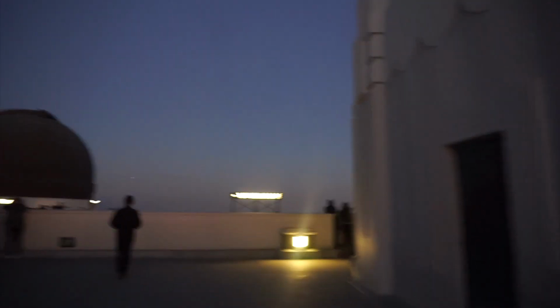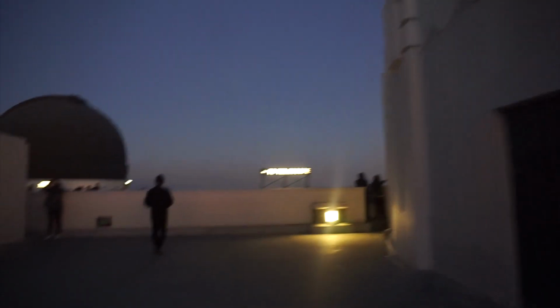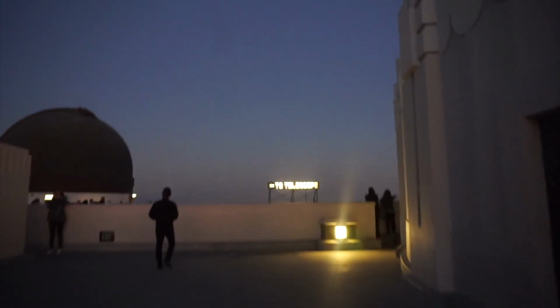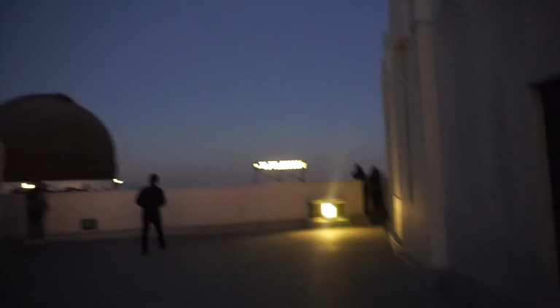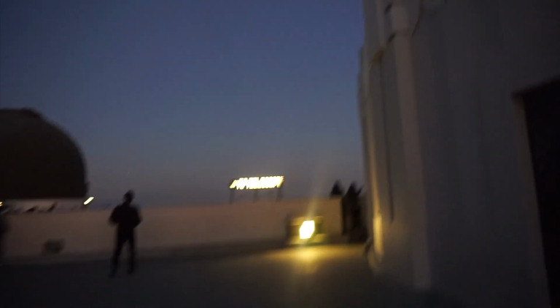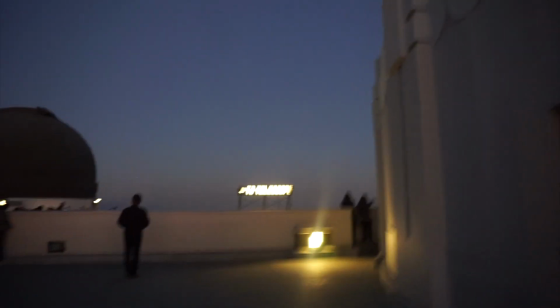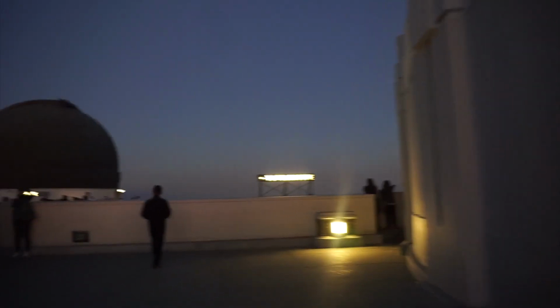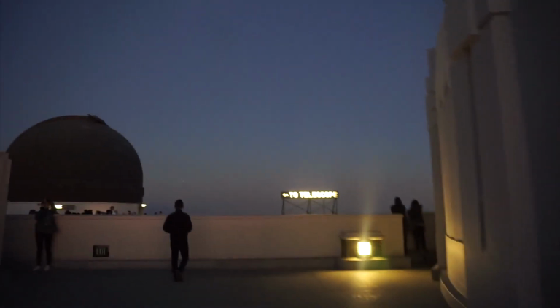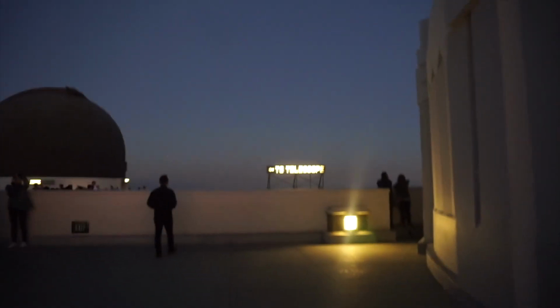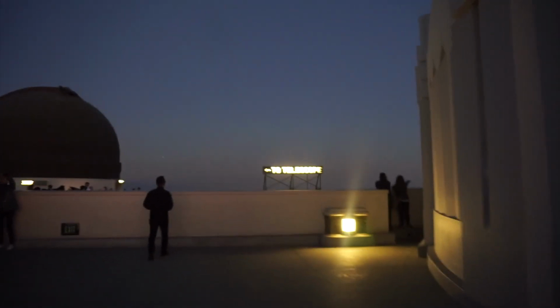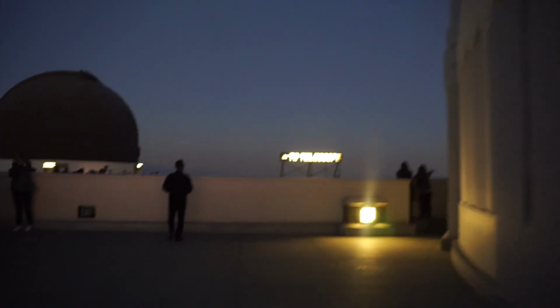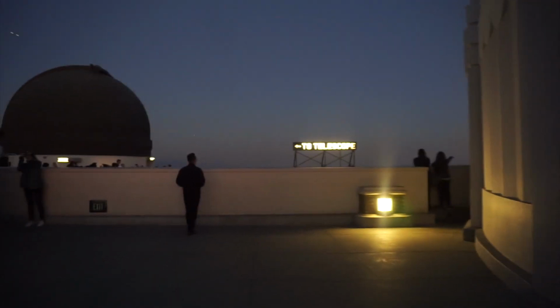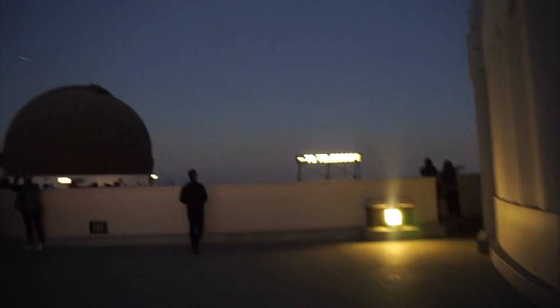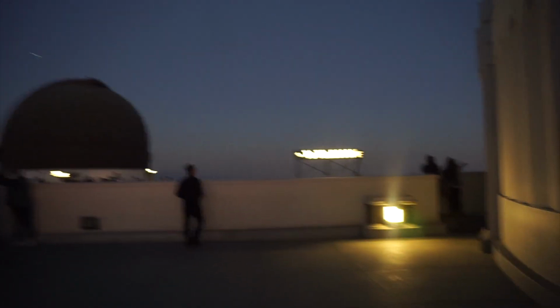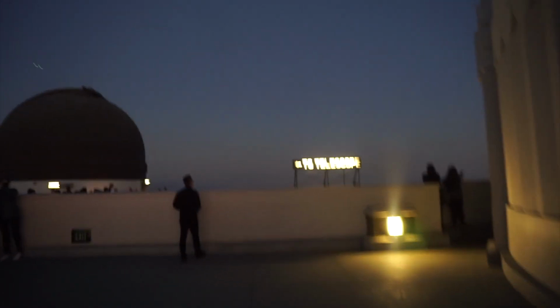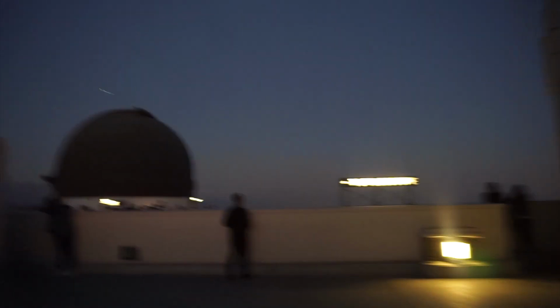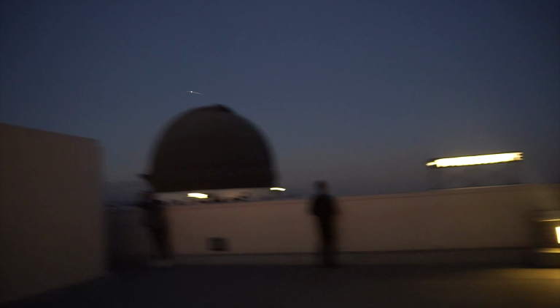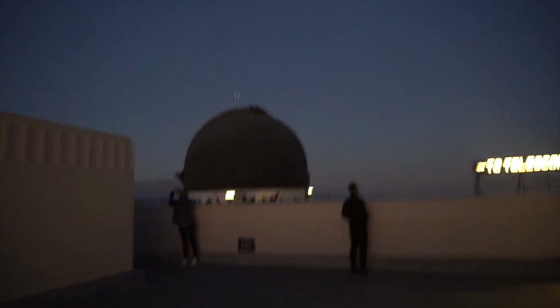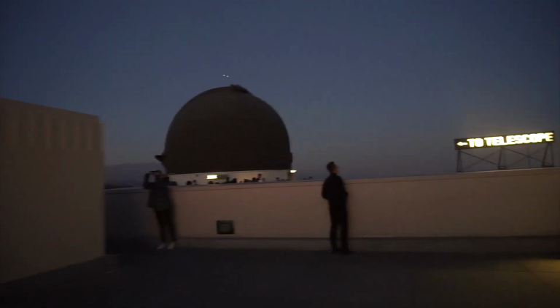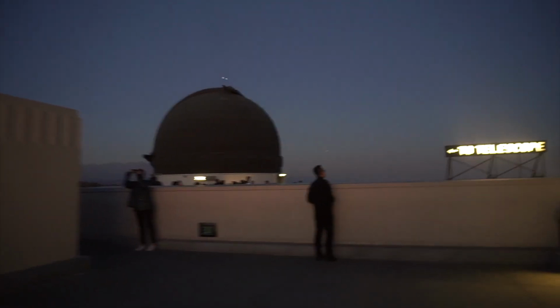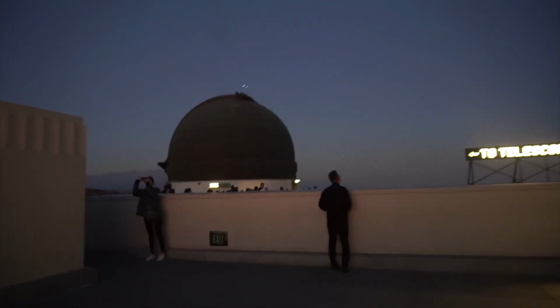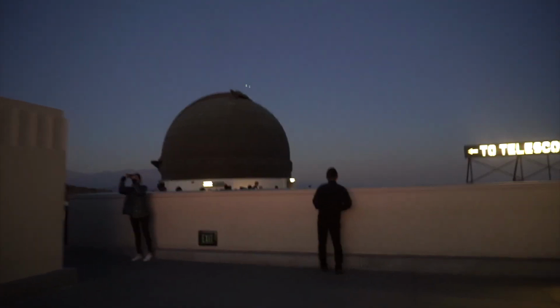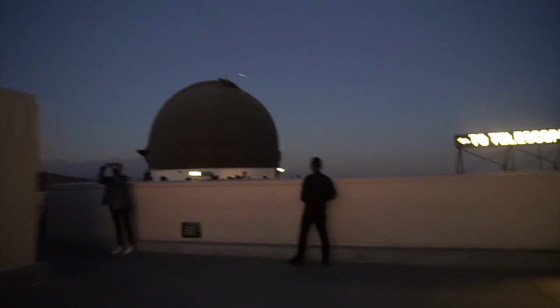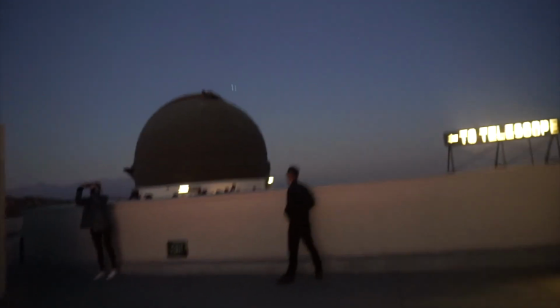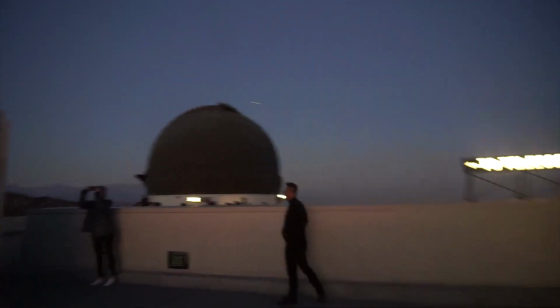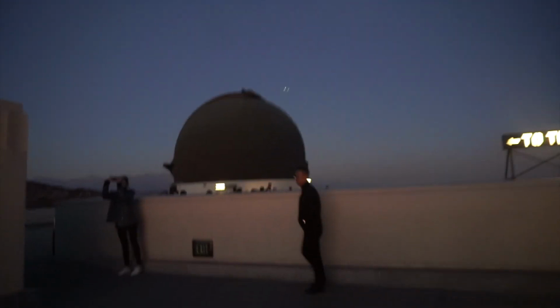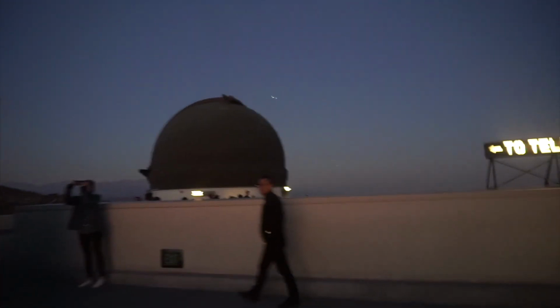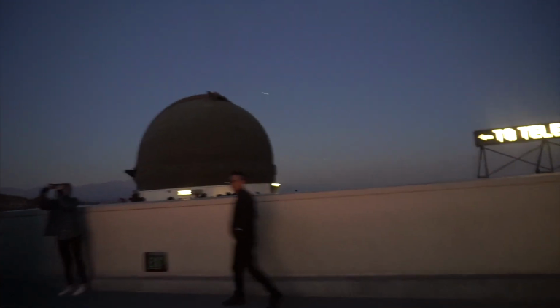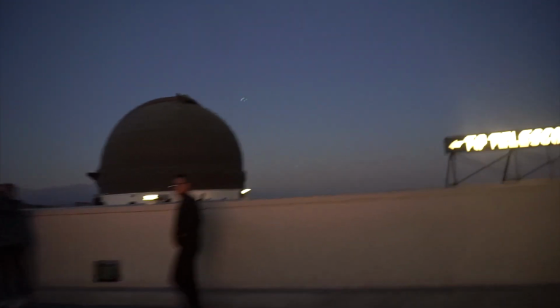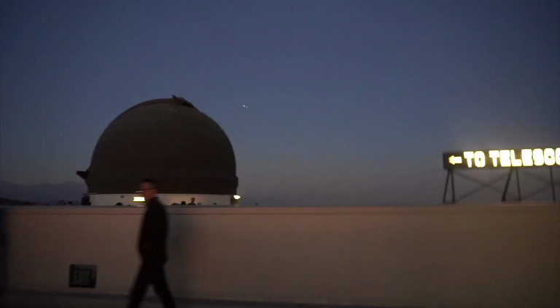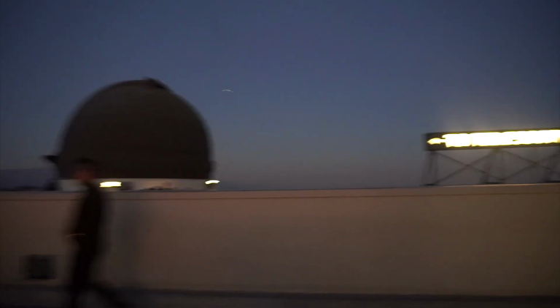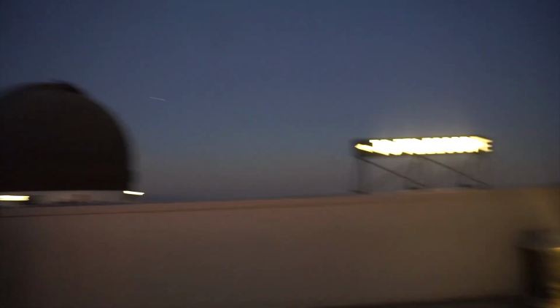We are on Griffith Observatory's first floor. If you go inside, you can take the elevator. There's also a gift shop and a rooftop area to explore.